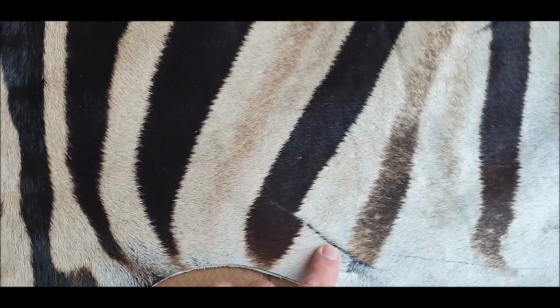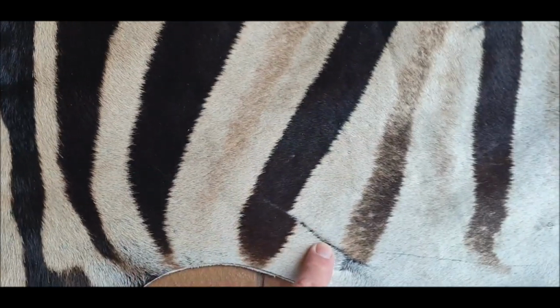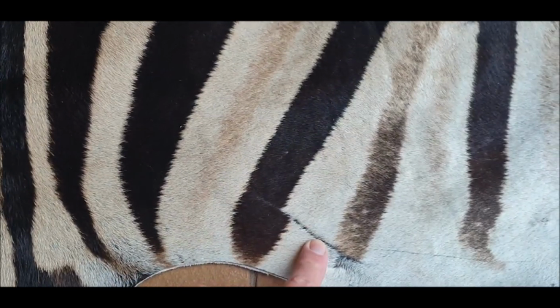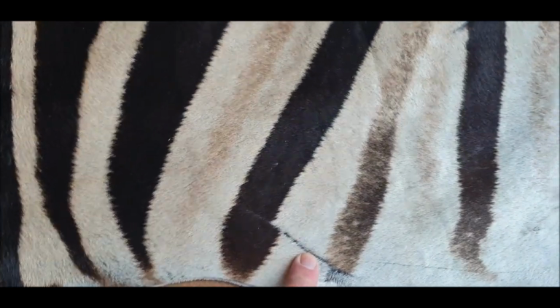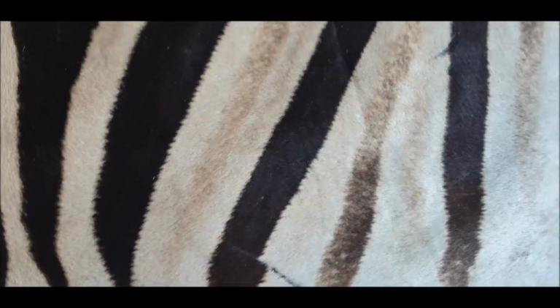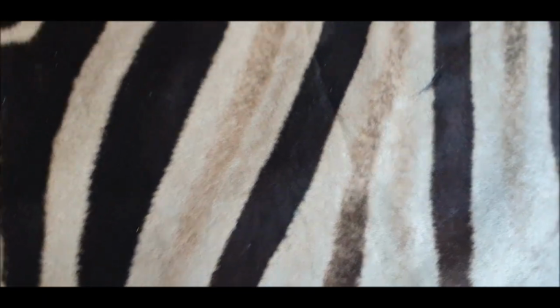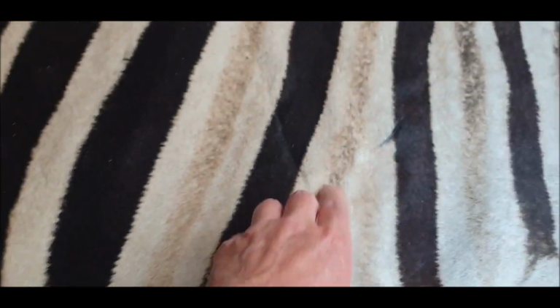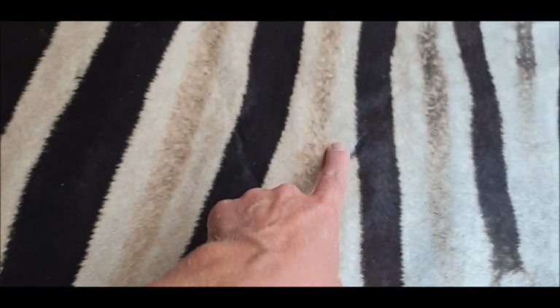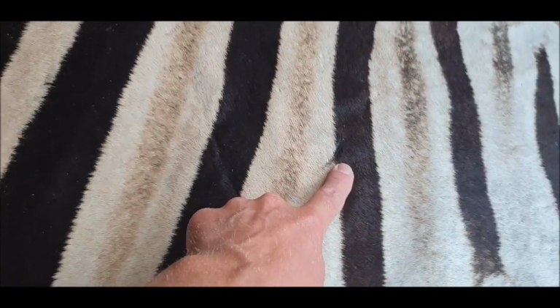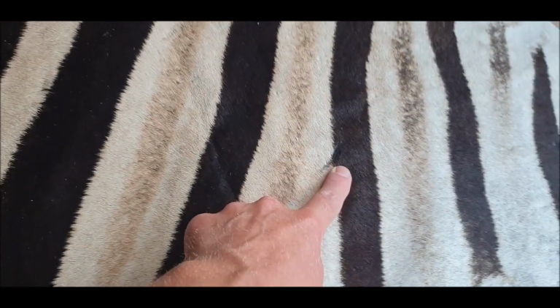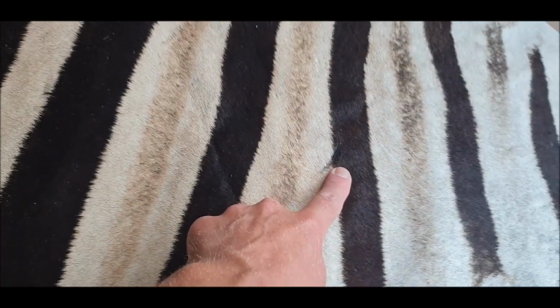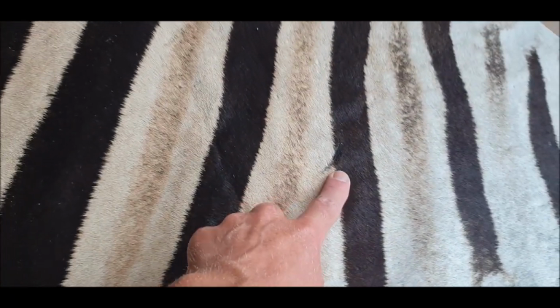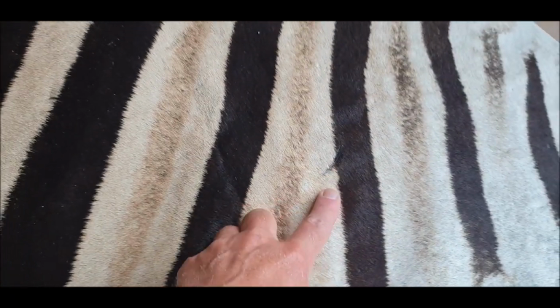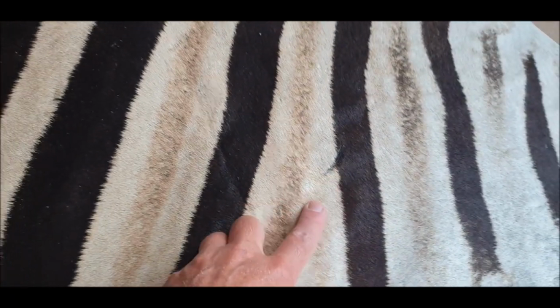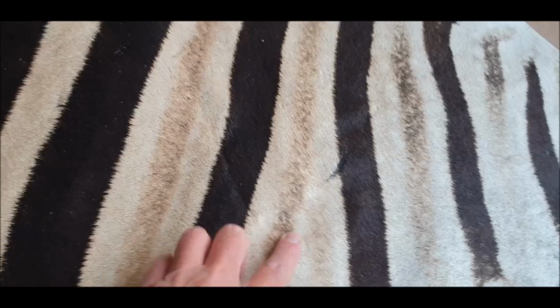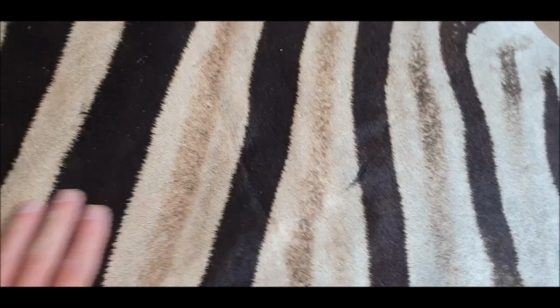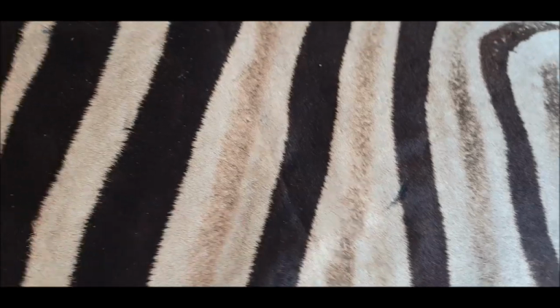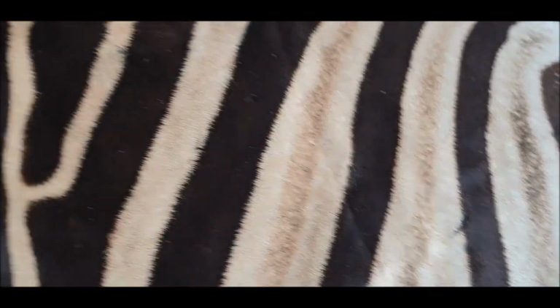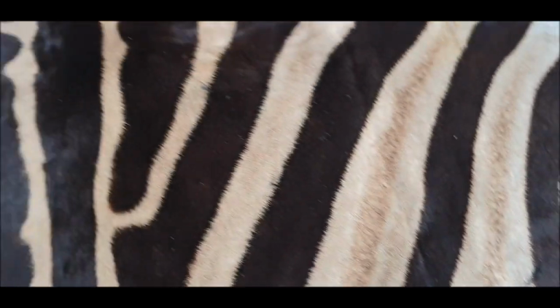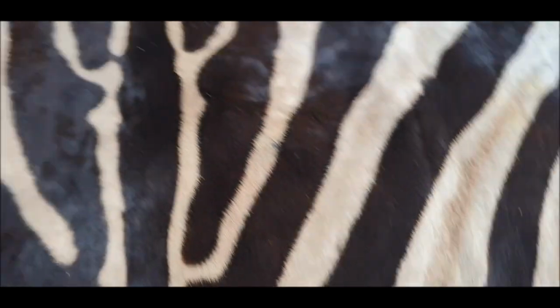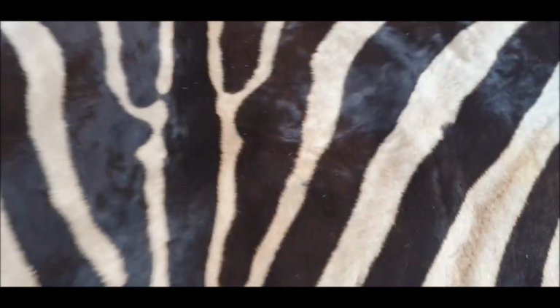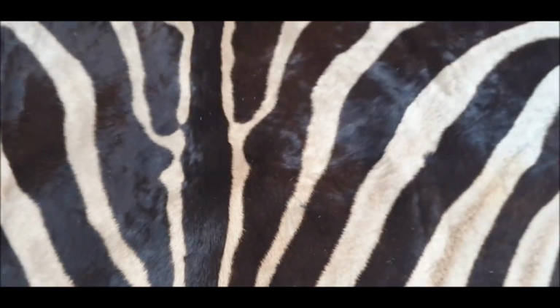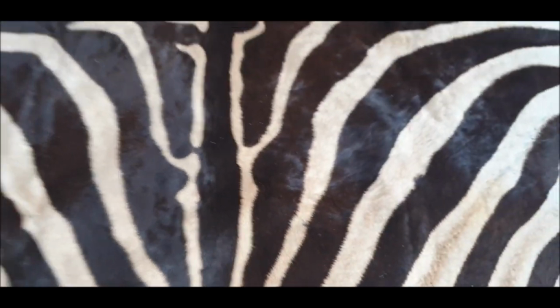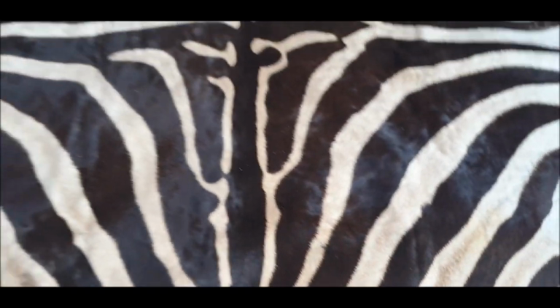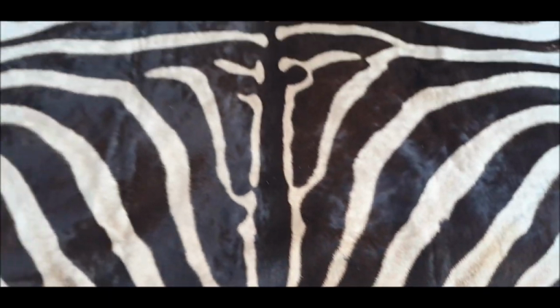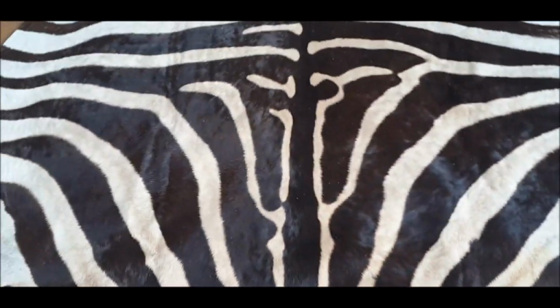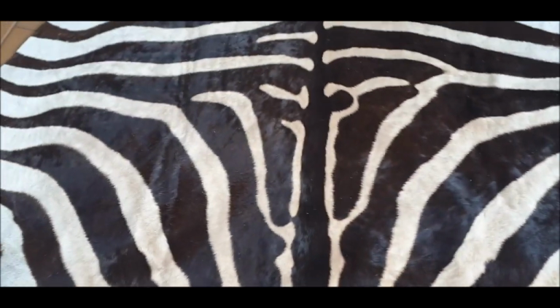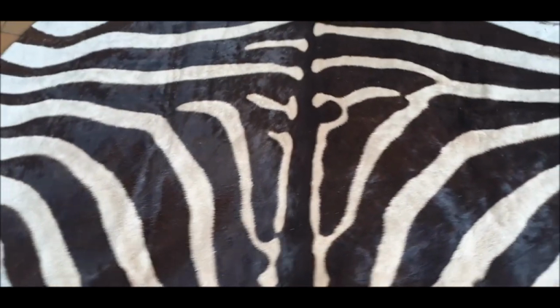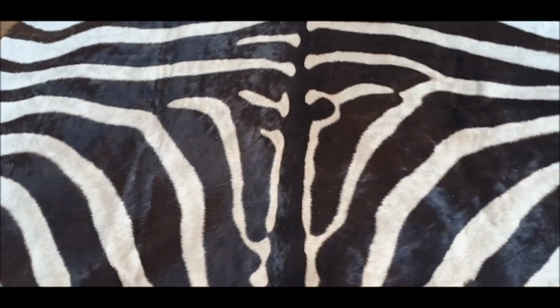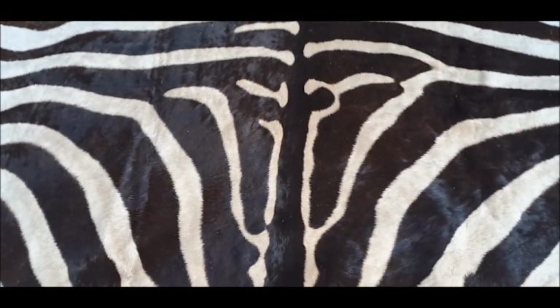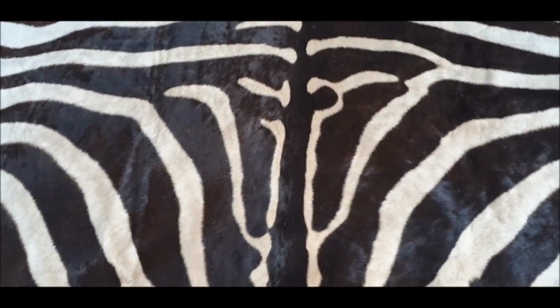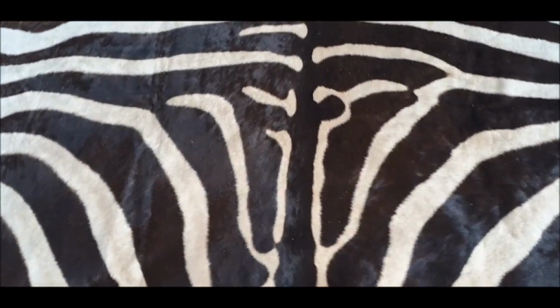Luckily the scratches are on the bum, so they're on the edges of the skin, which is always a plus.